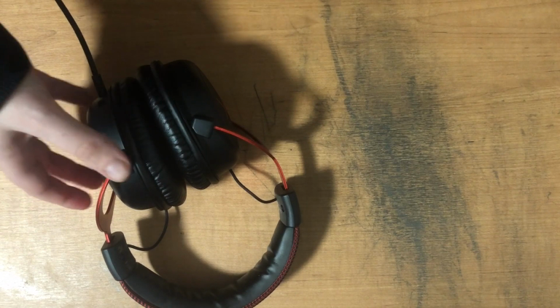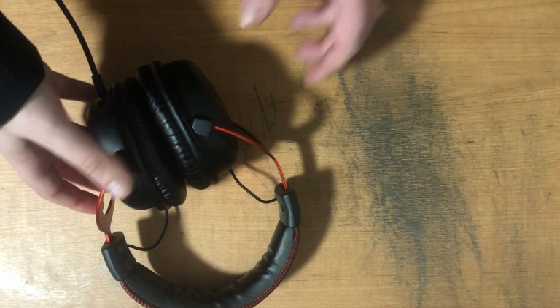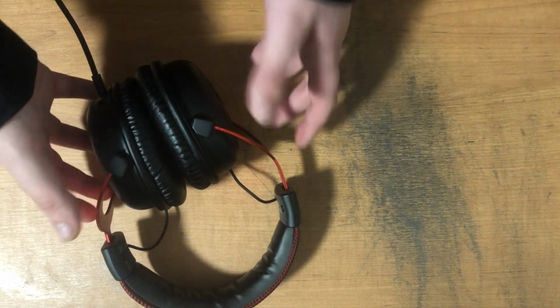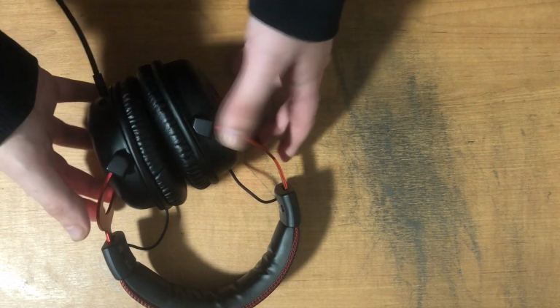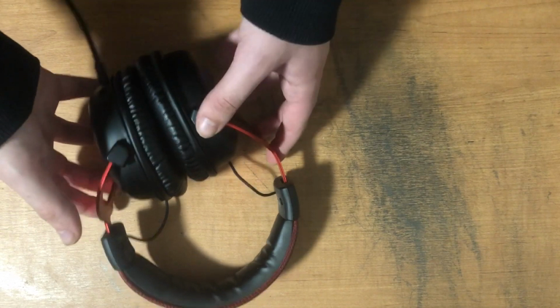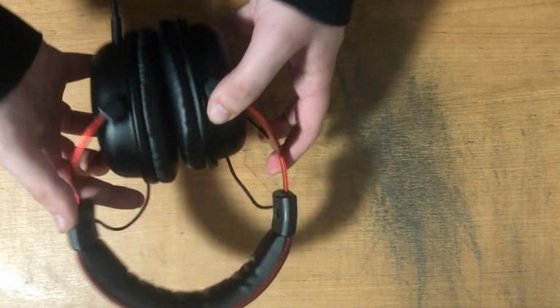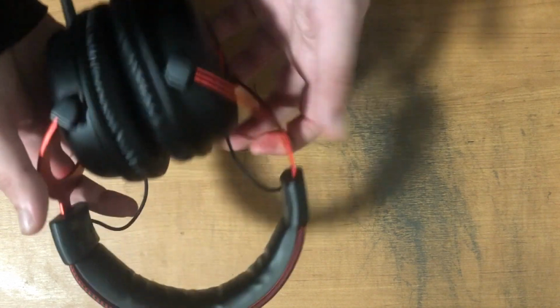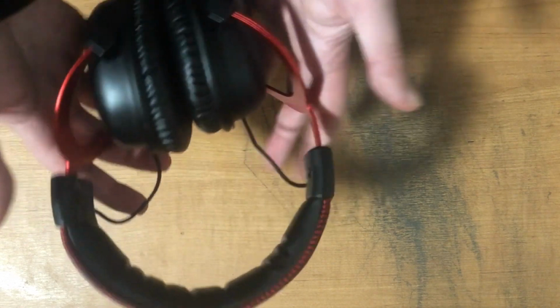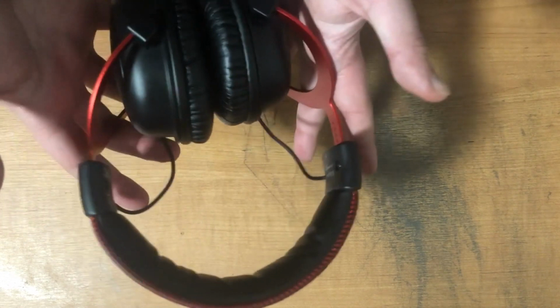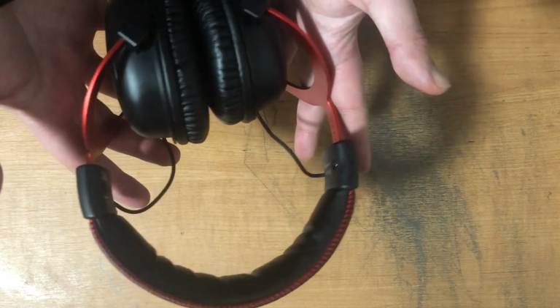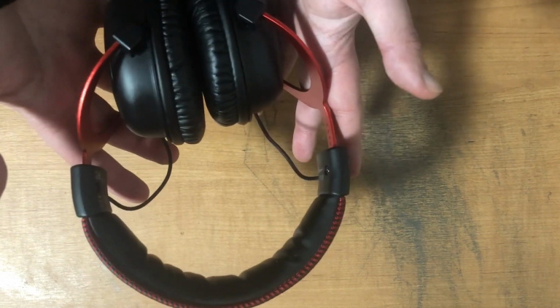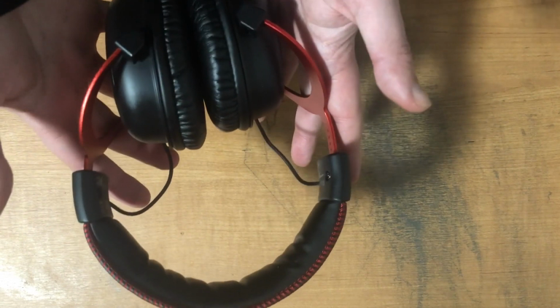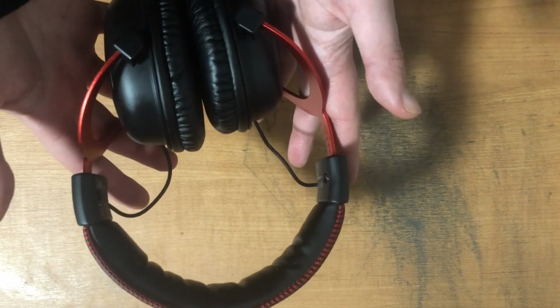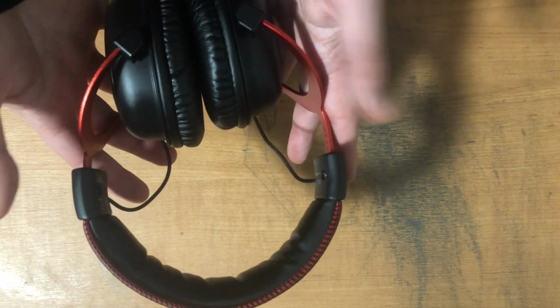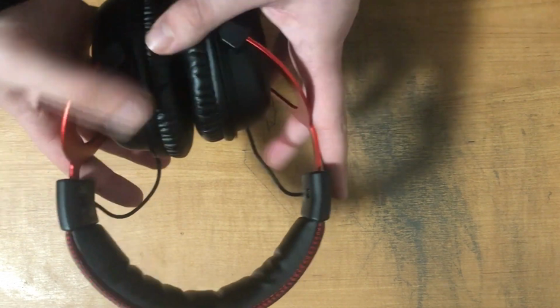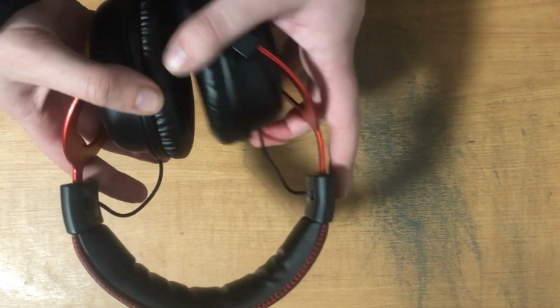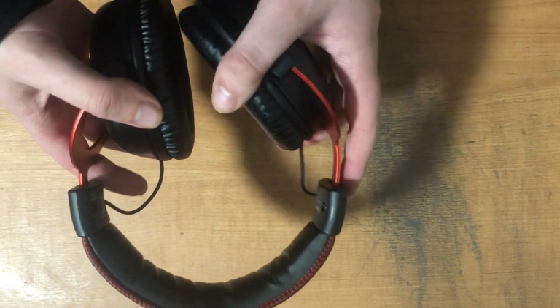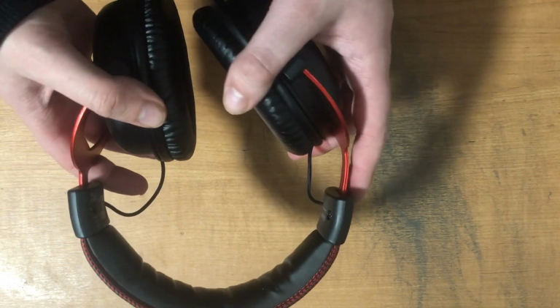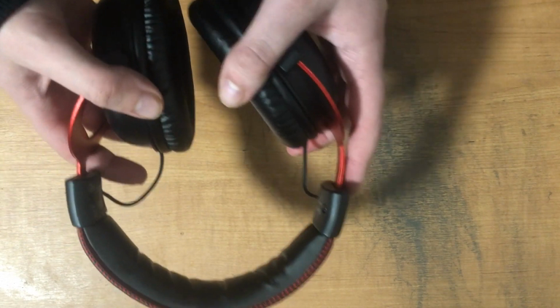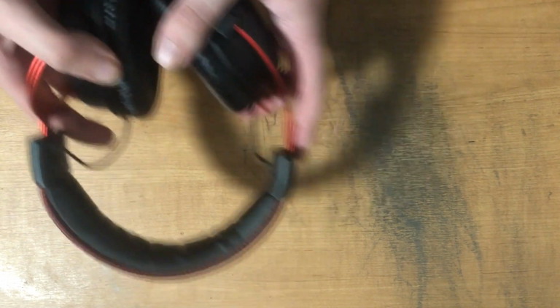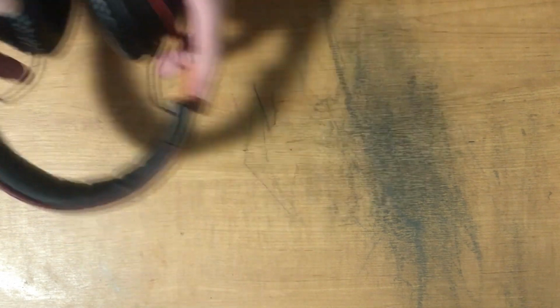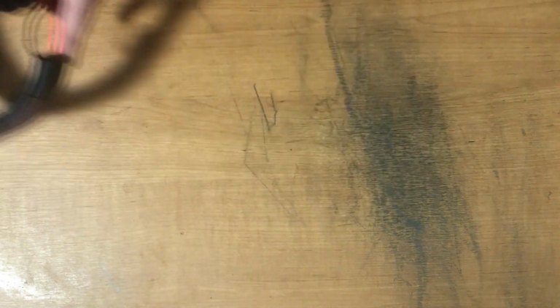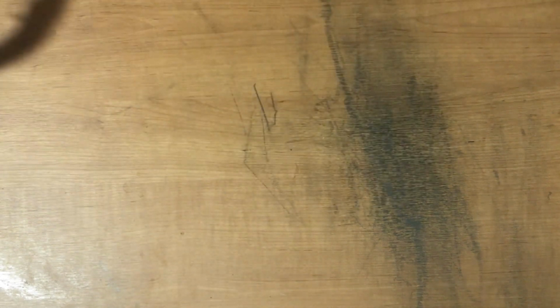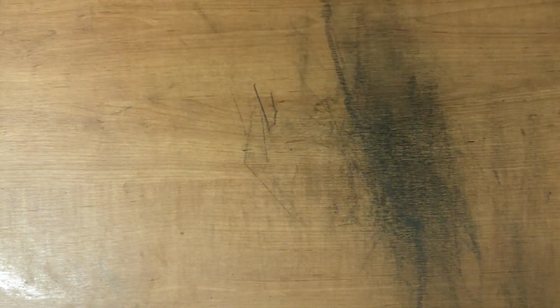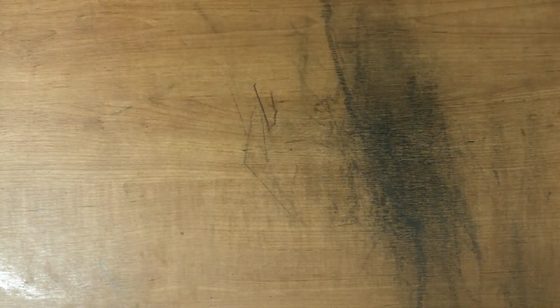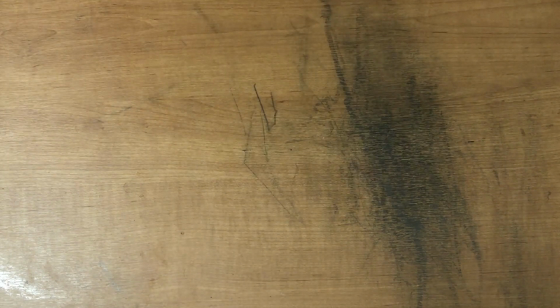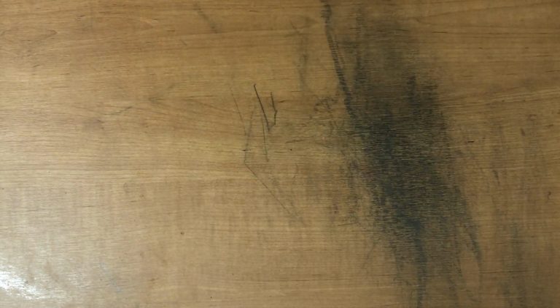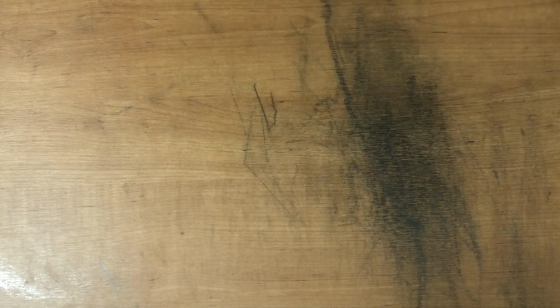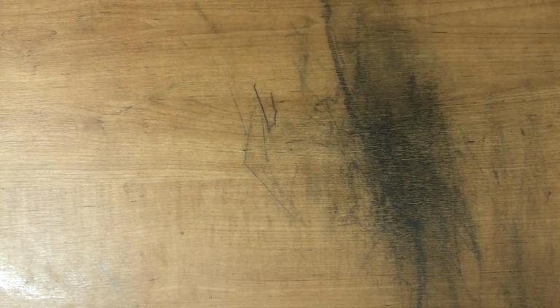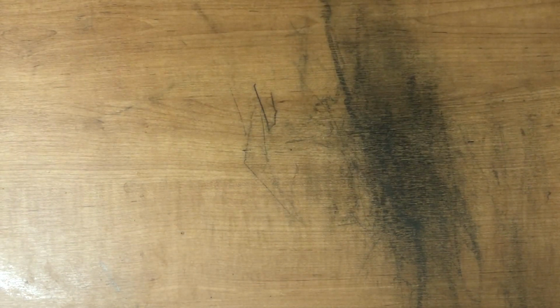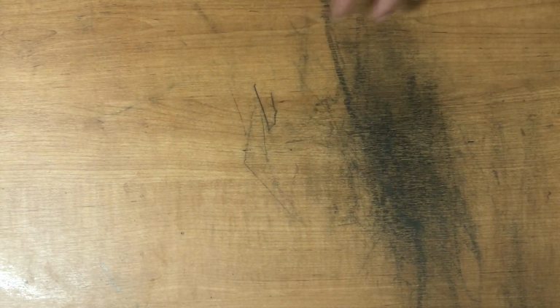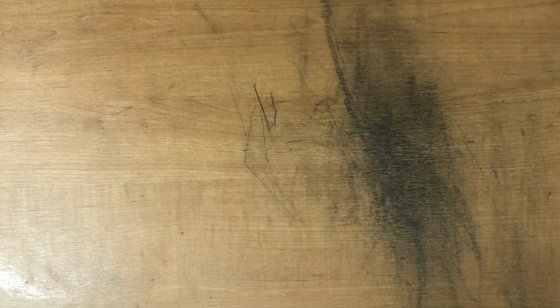Today, I will be going over the HyperX Cloud 2 headset and what it's truly capable of.